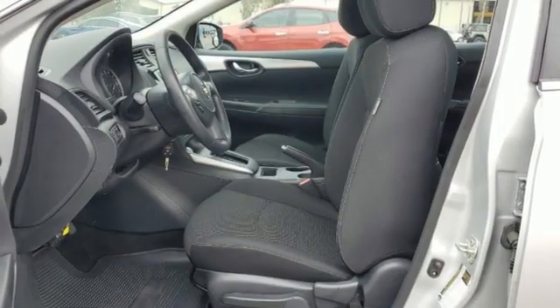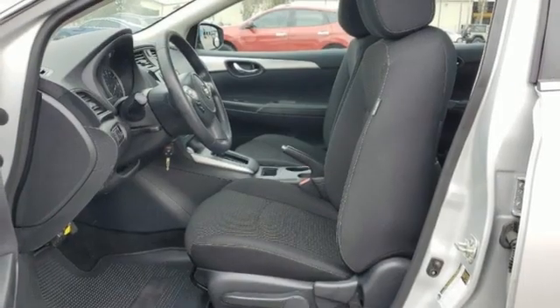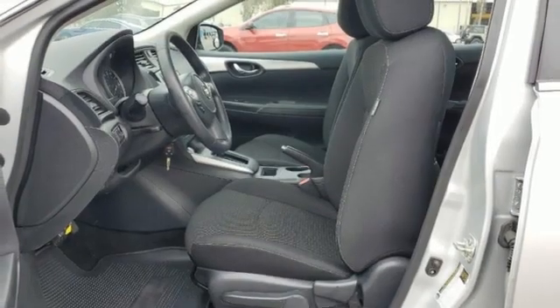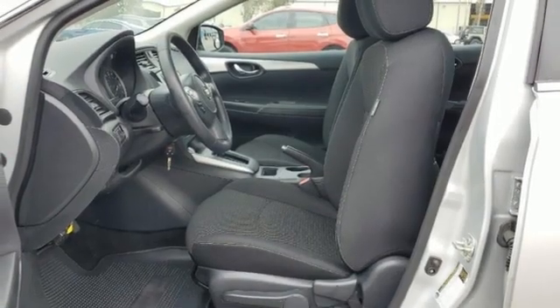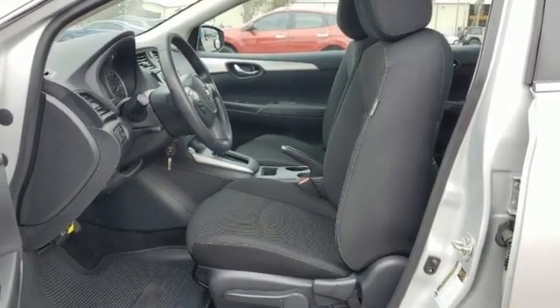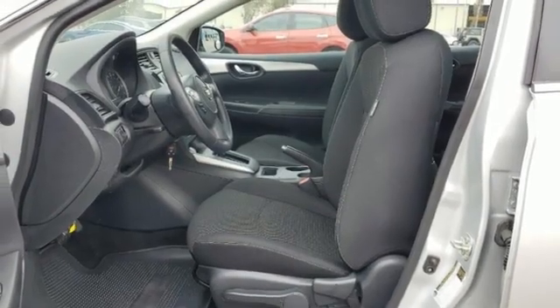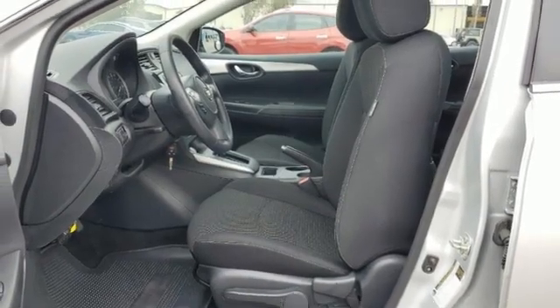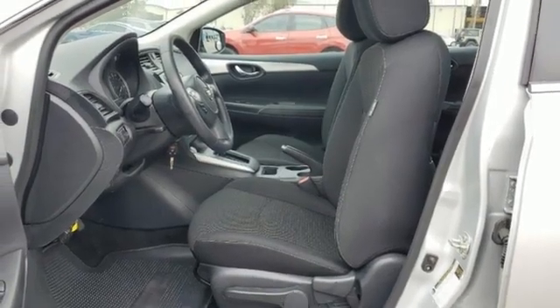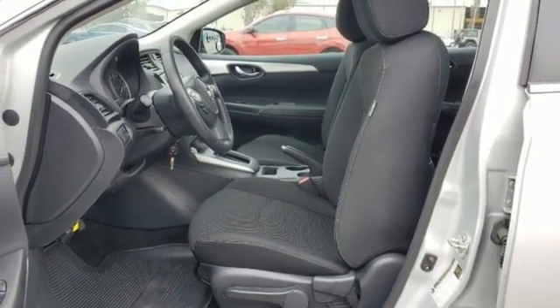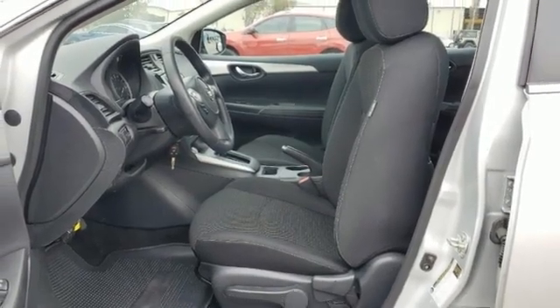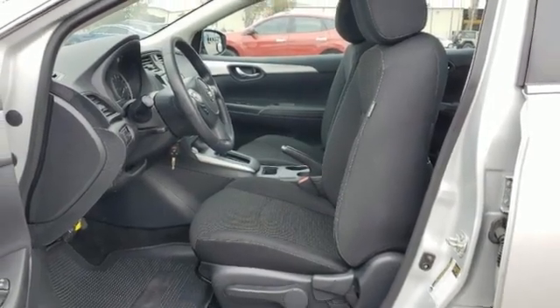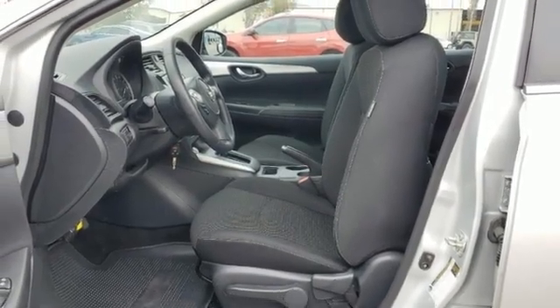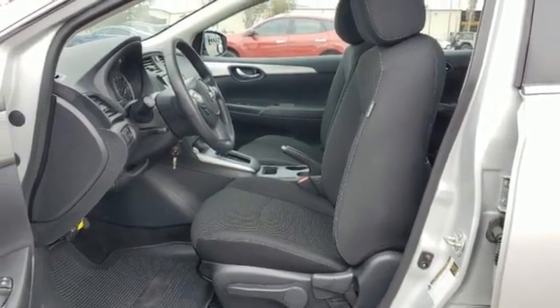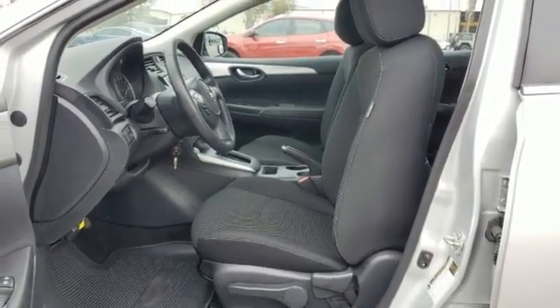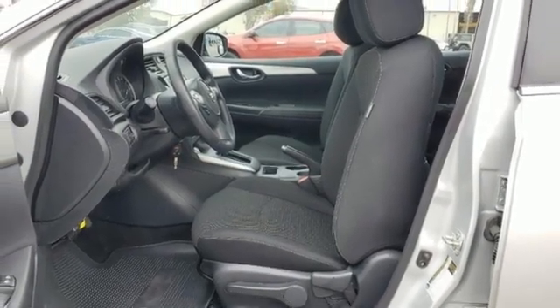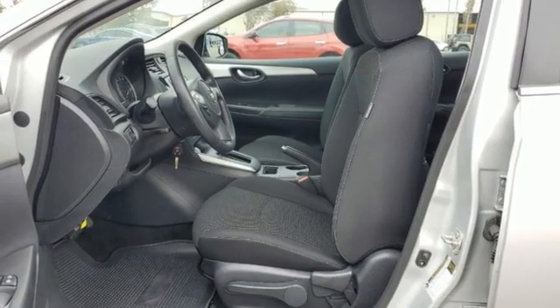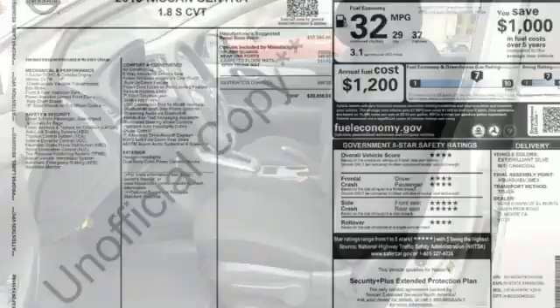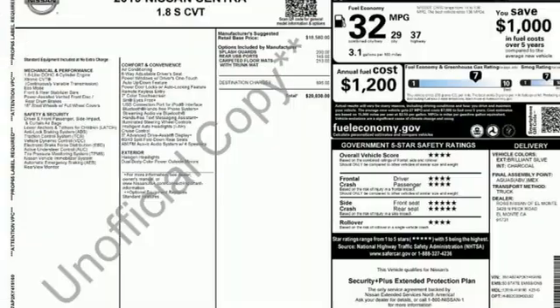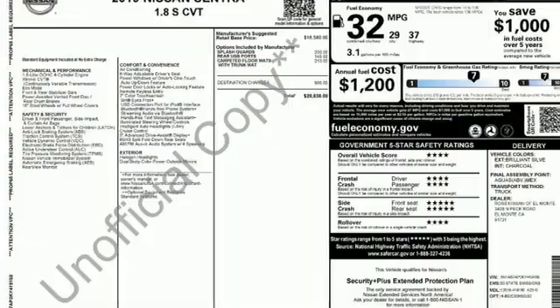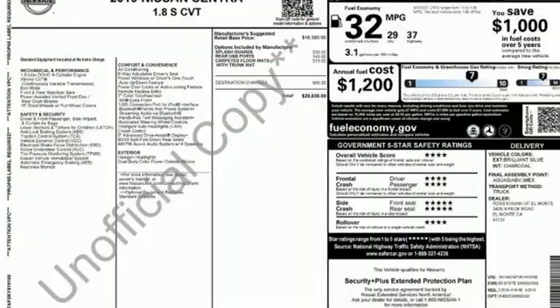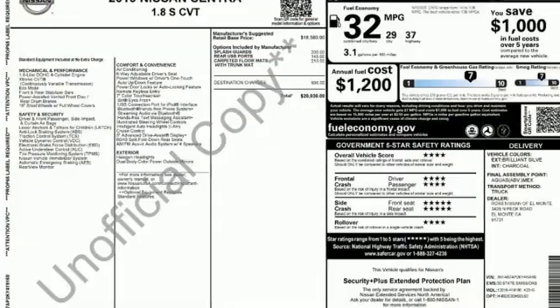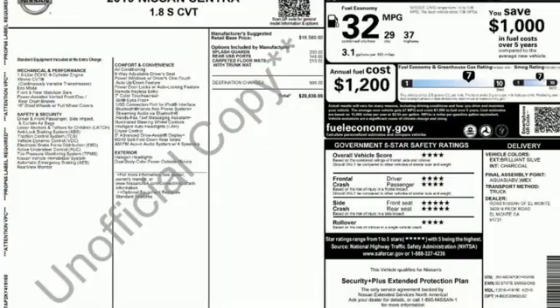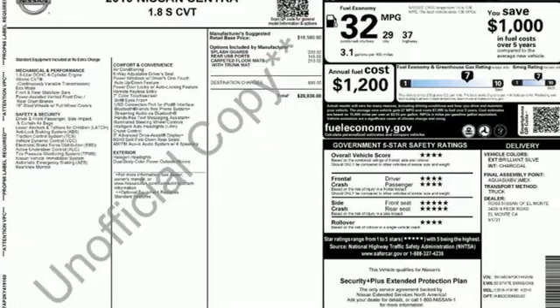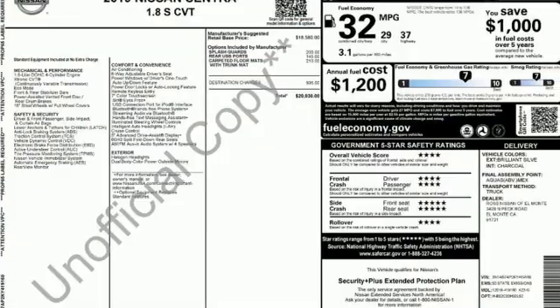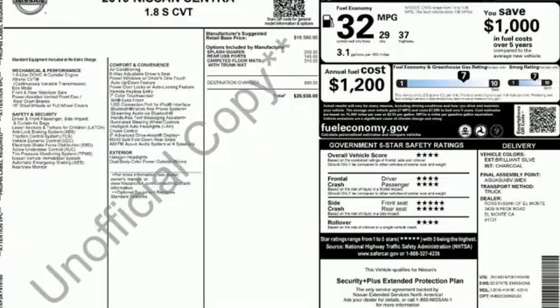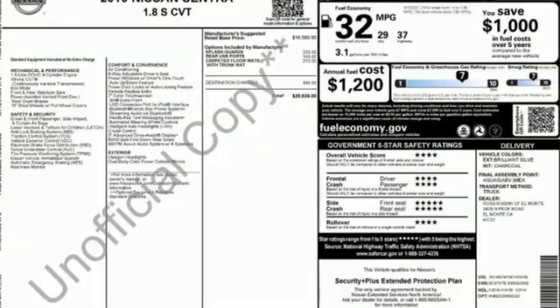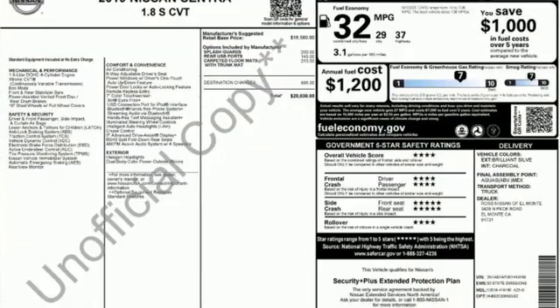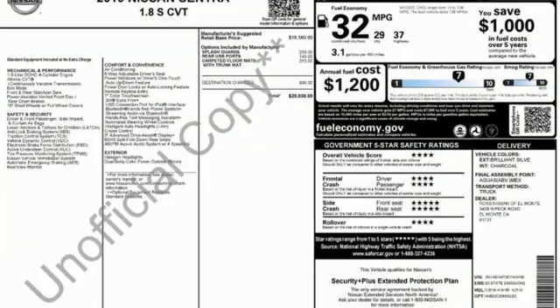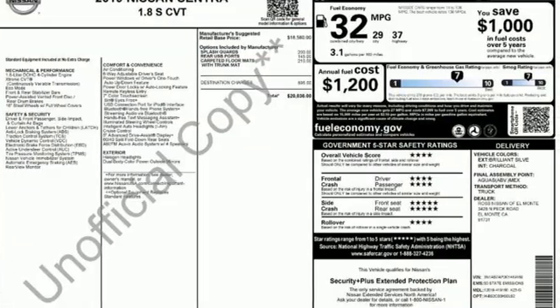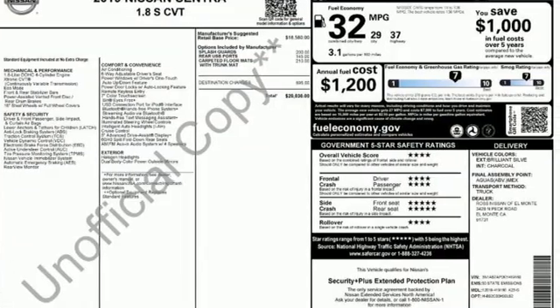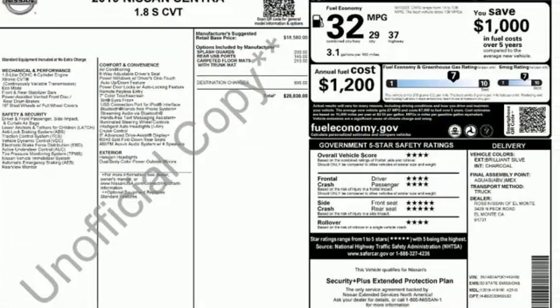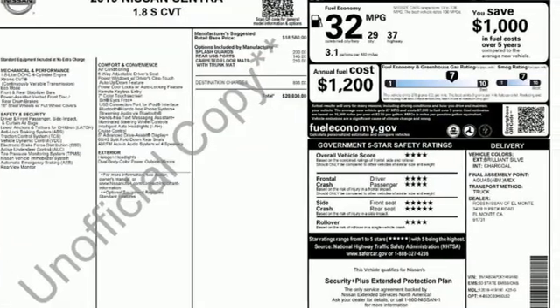Nissan. Built for the human race. If you've been waiting for the perfect time for a test drive, the time is now. Experience it today.